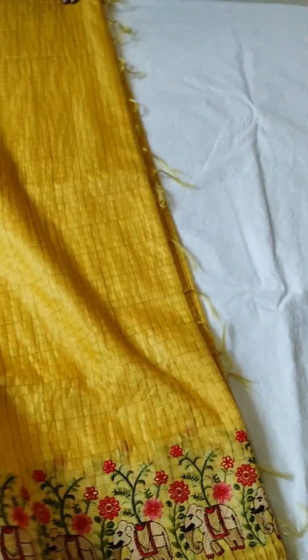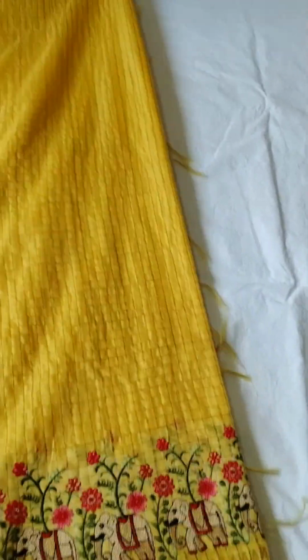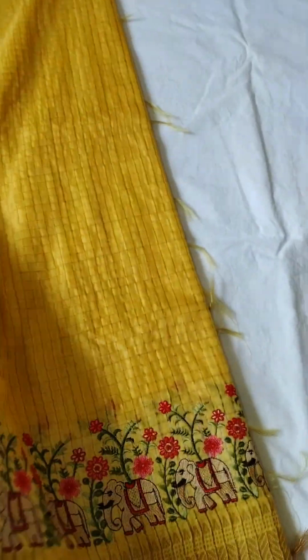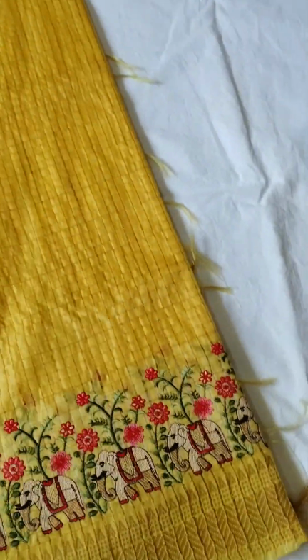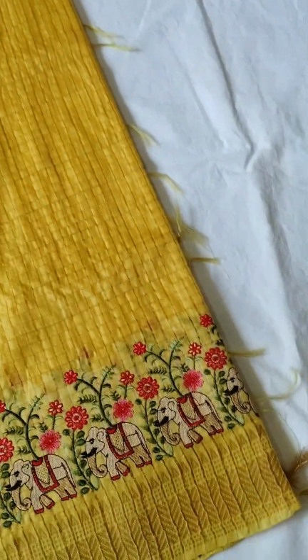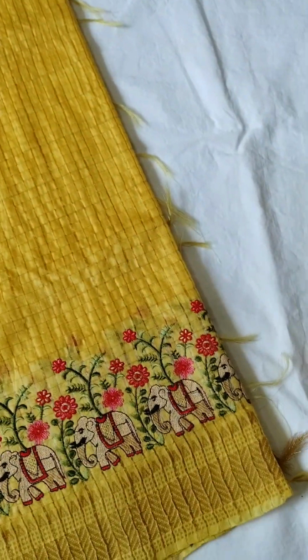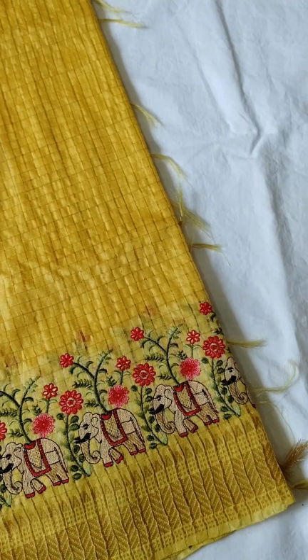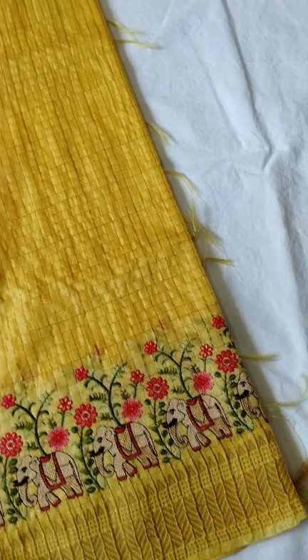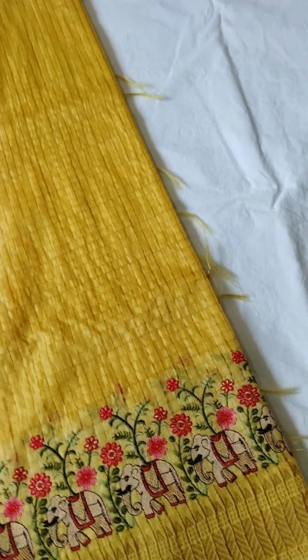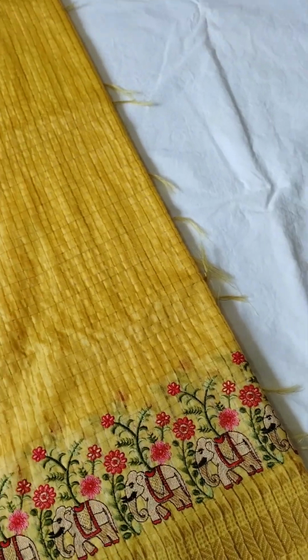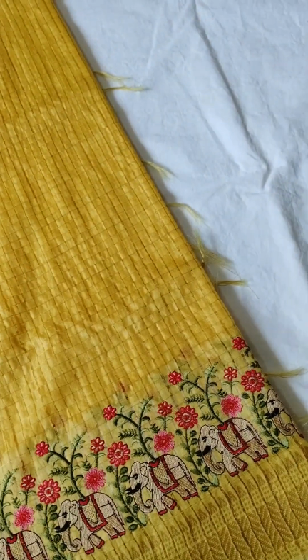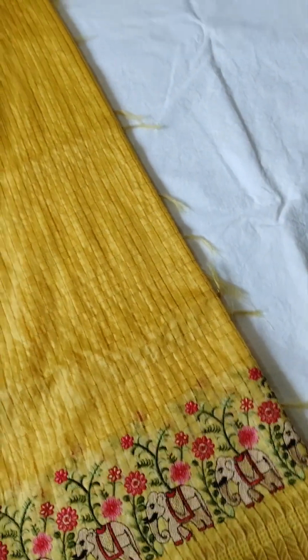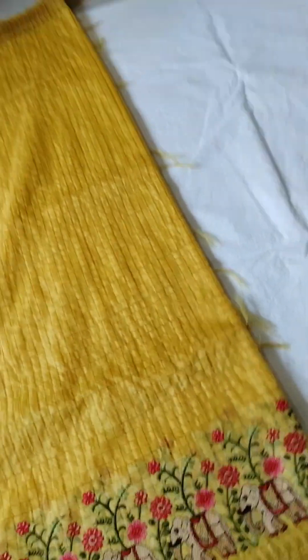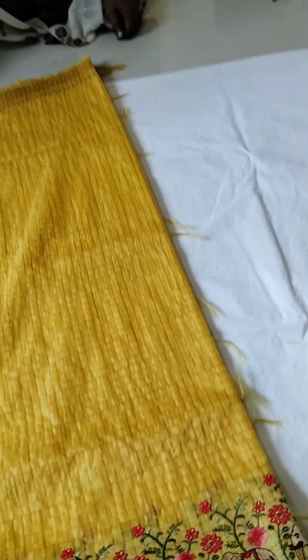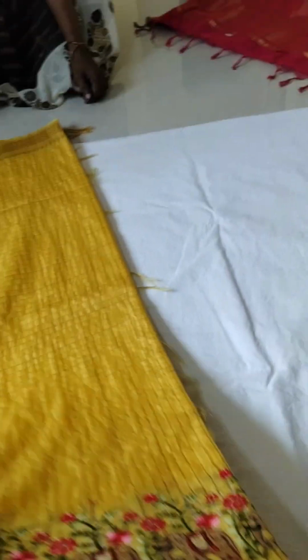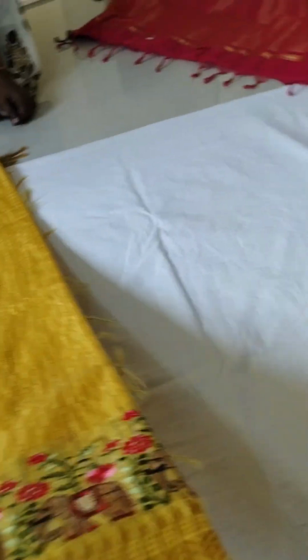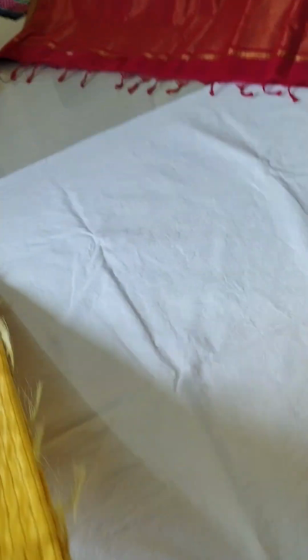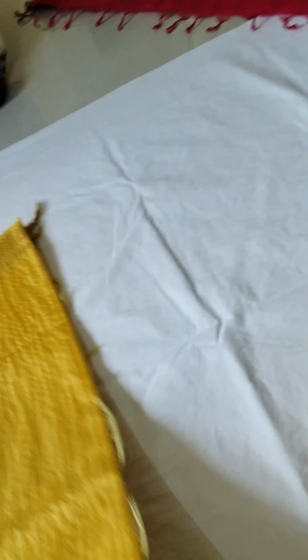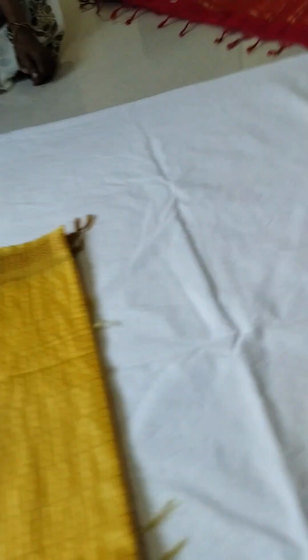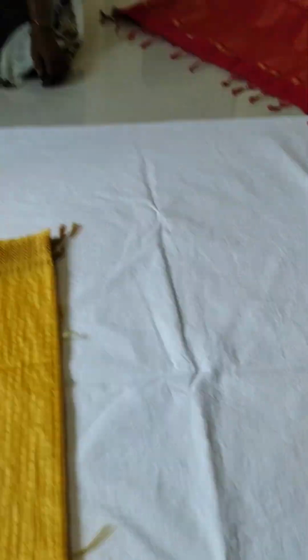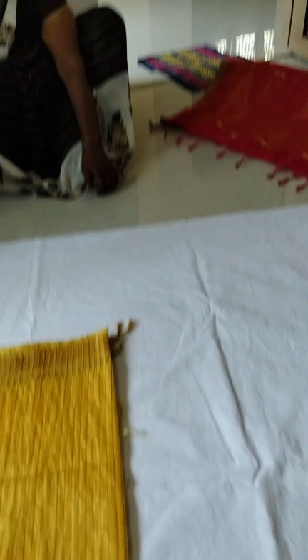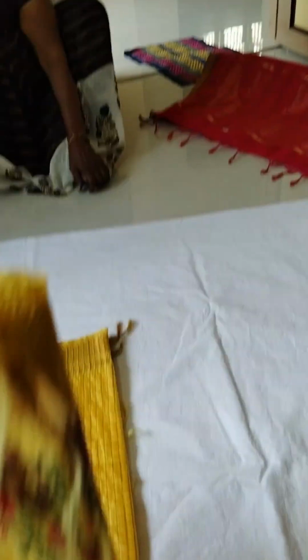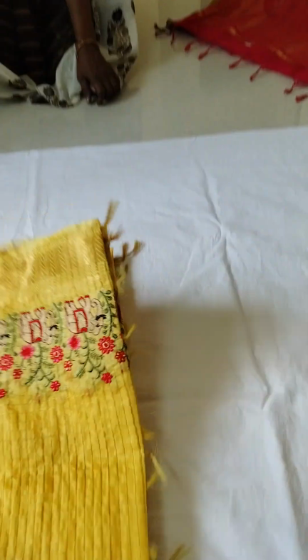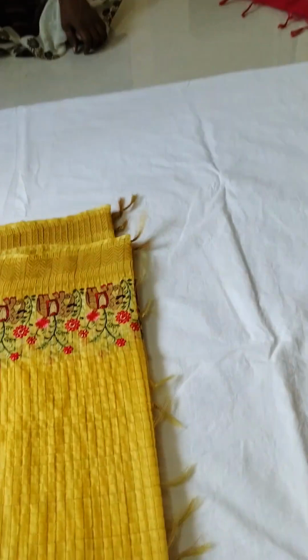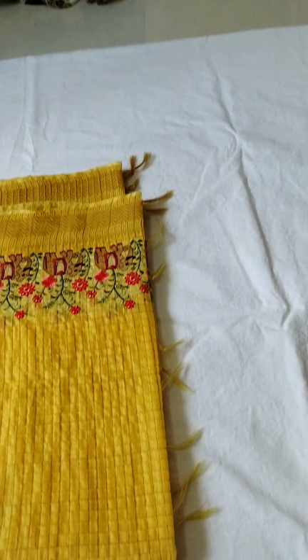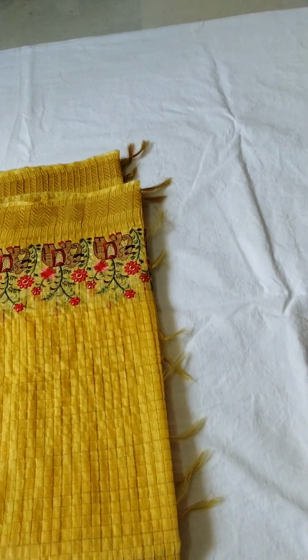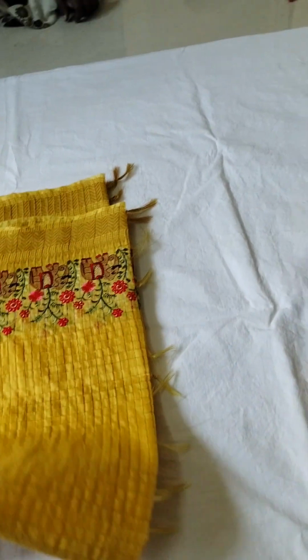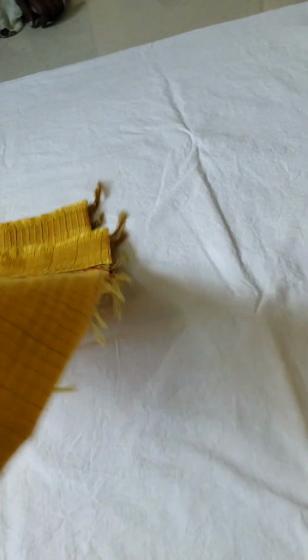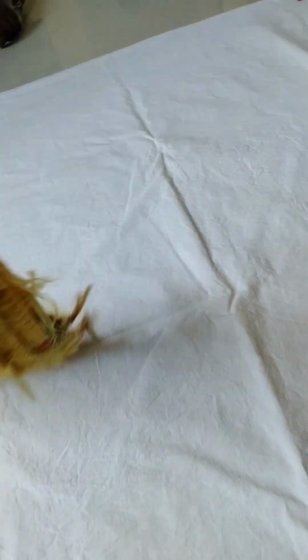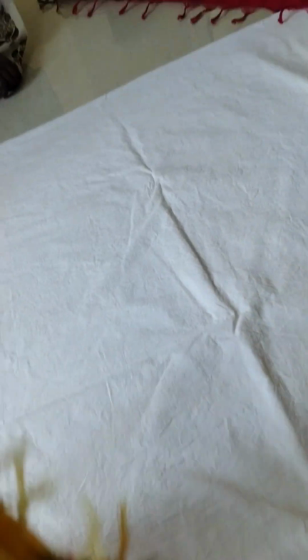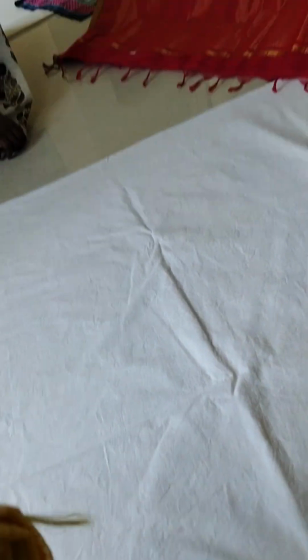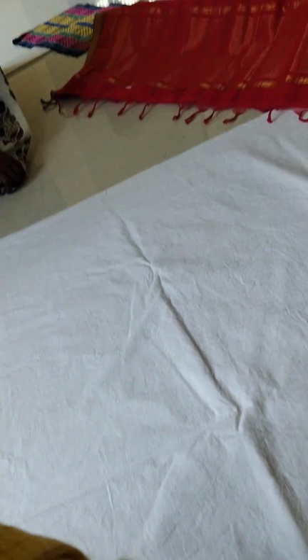There are 3 colors: black, yellow, and brick red.